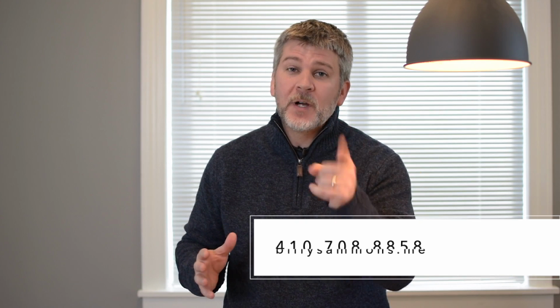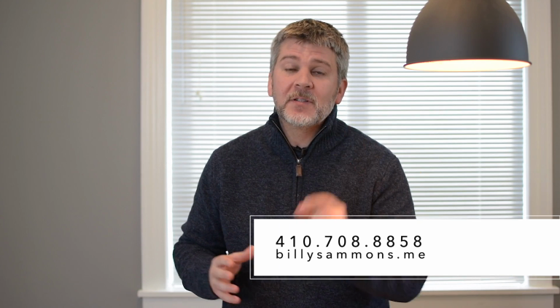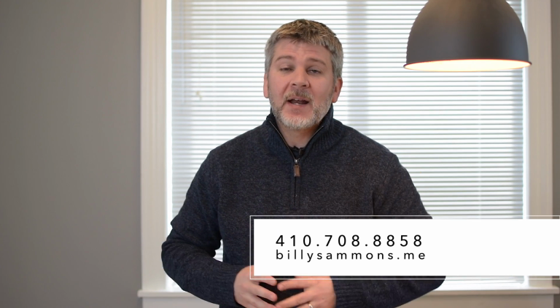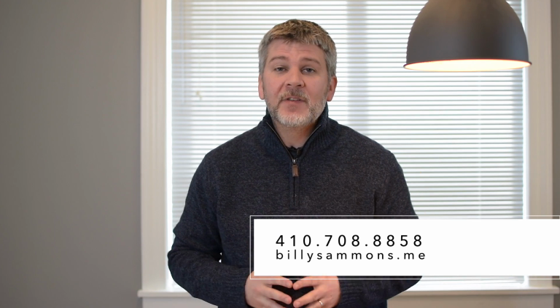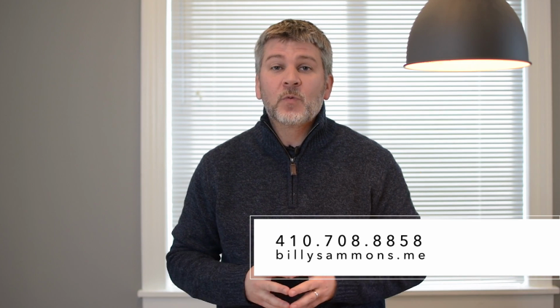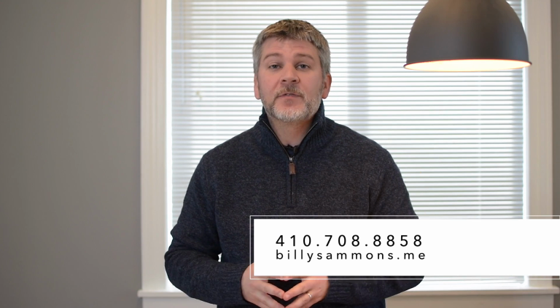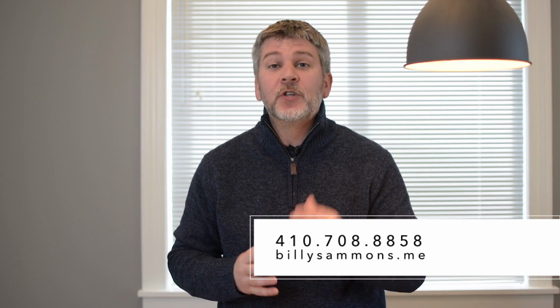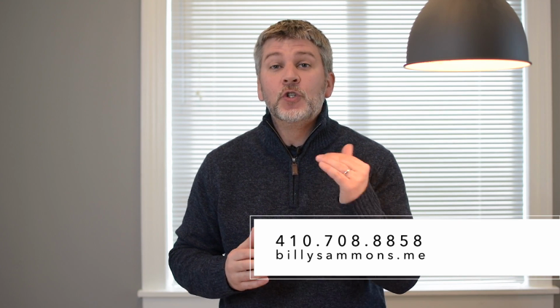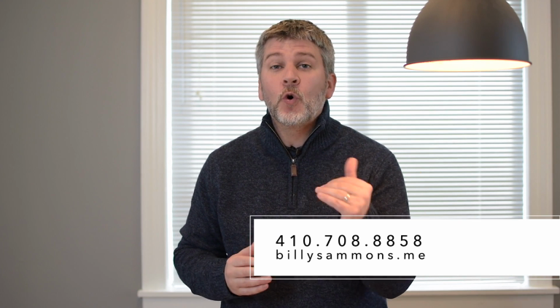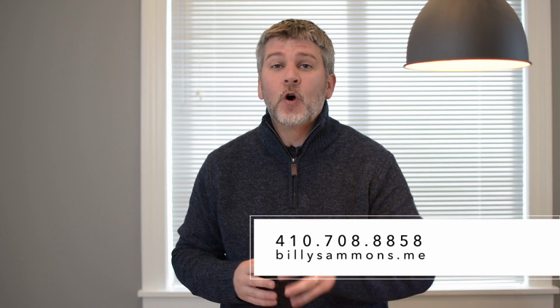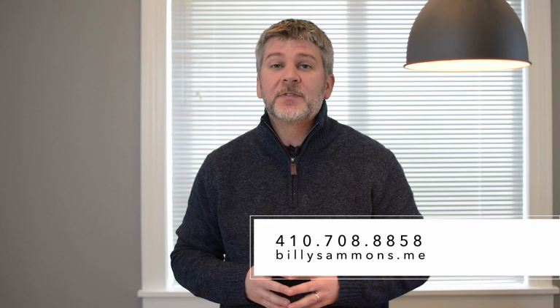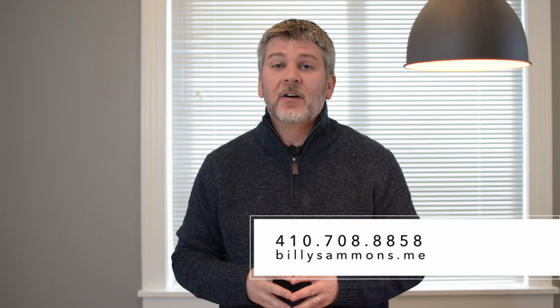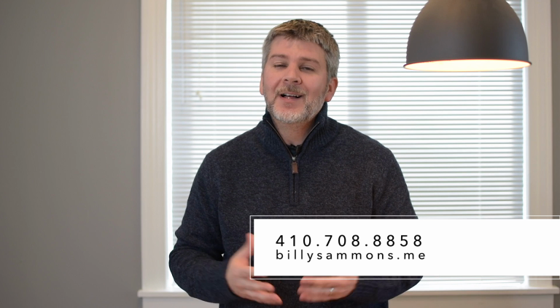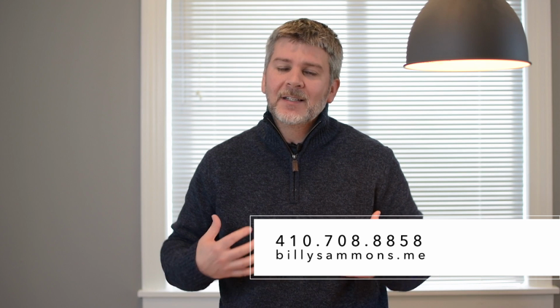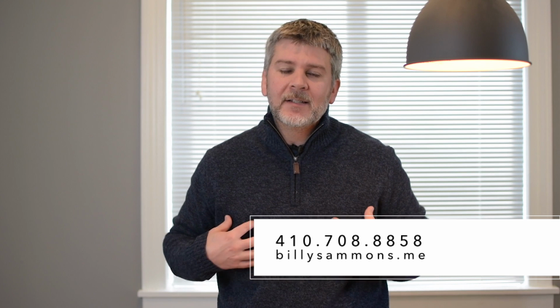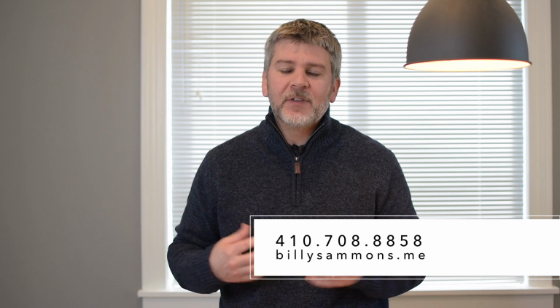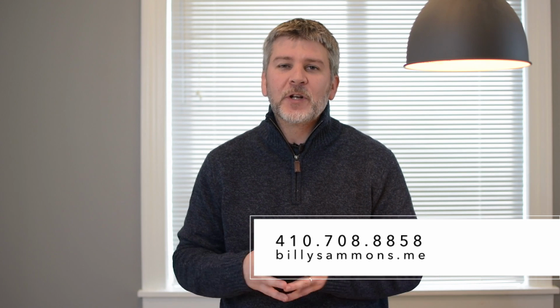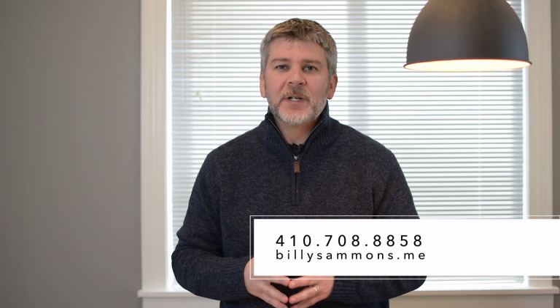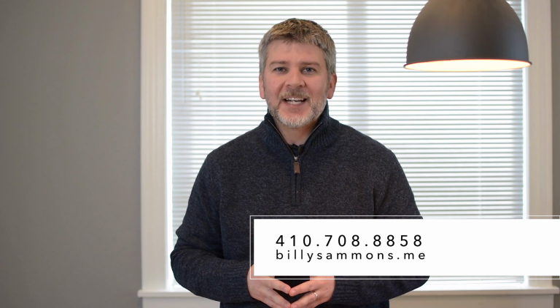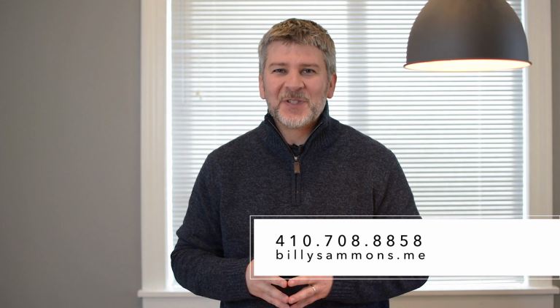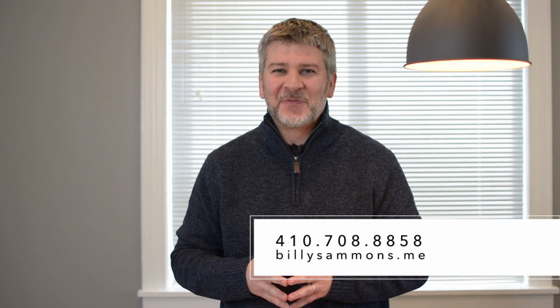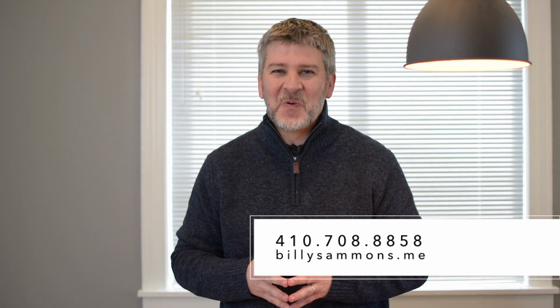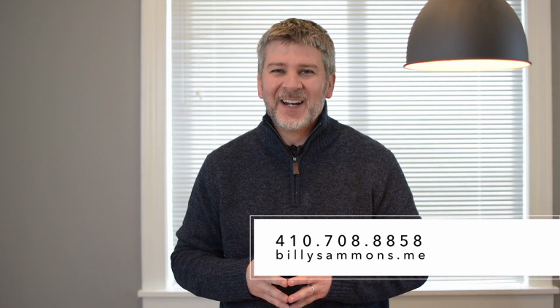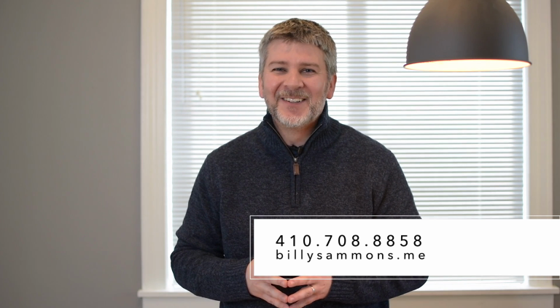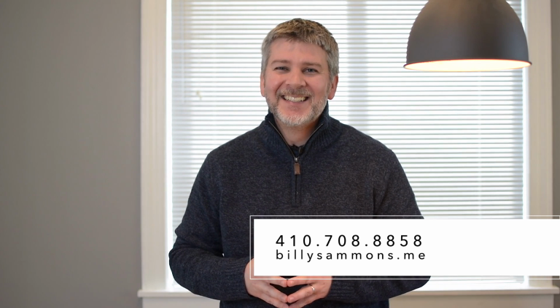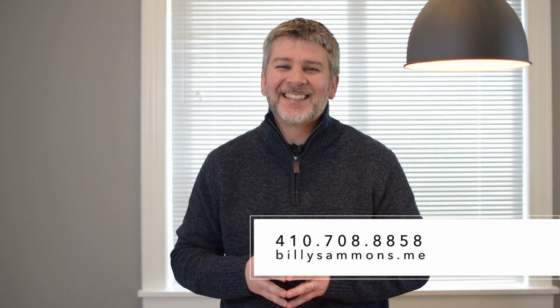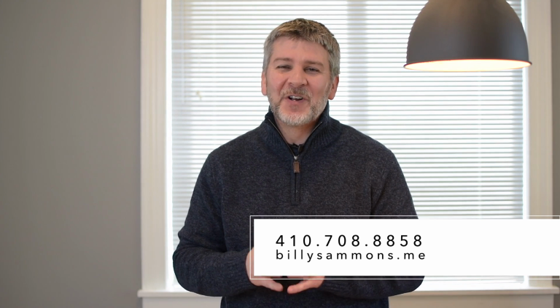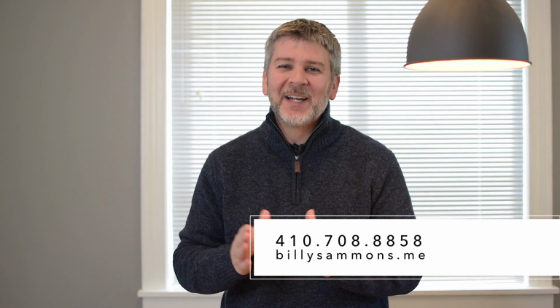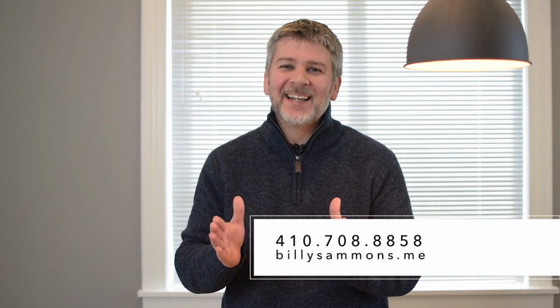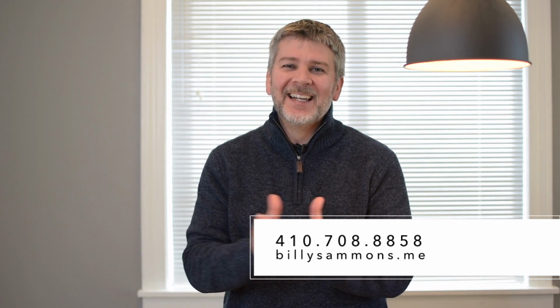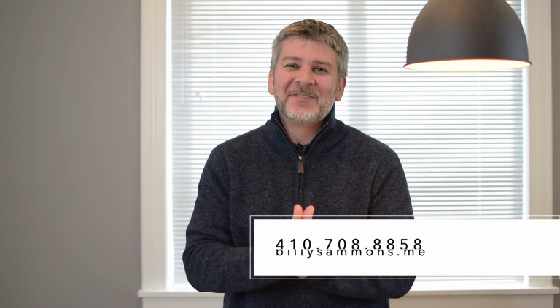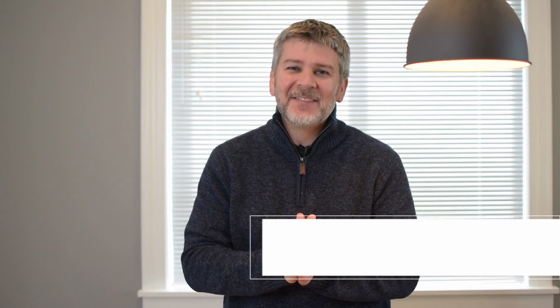For any questions about how this works for your home sale, feel free to reach out to us at 410-708-8858.